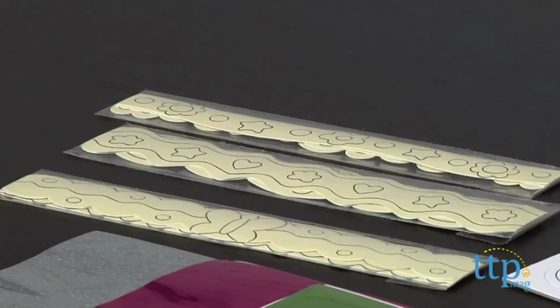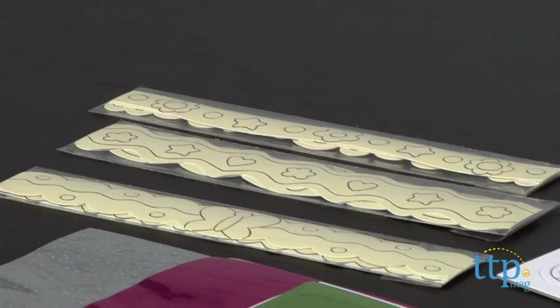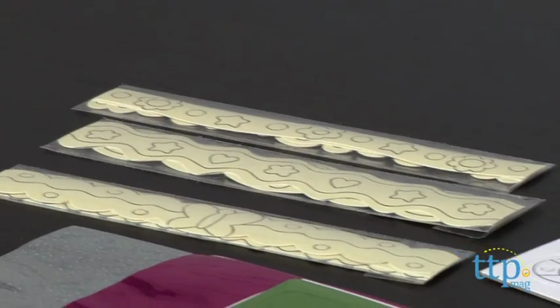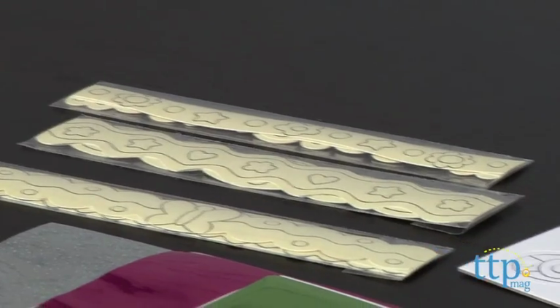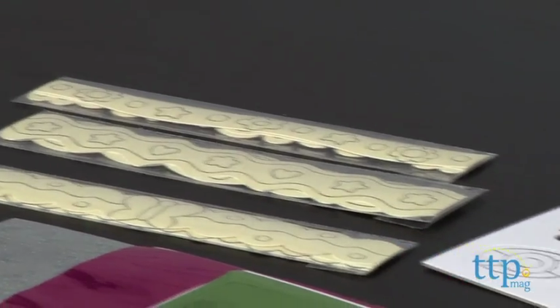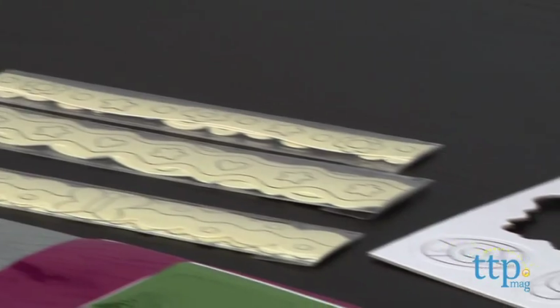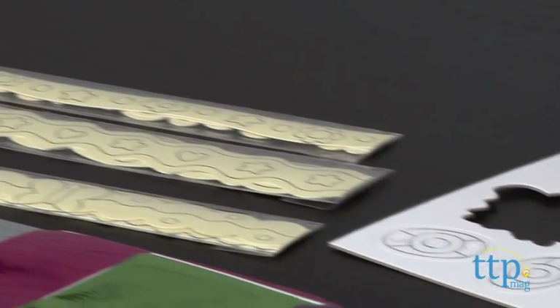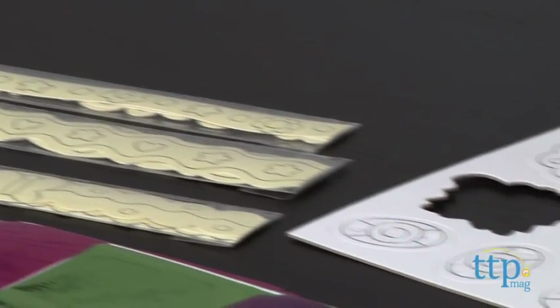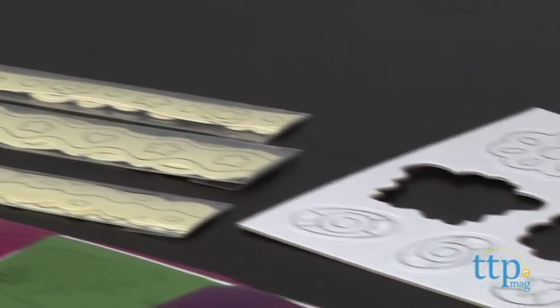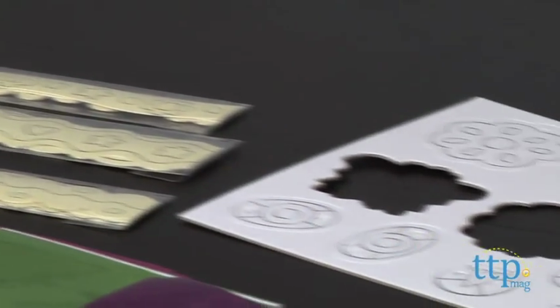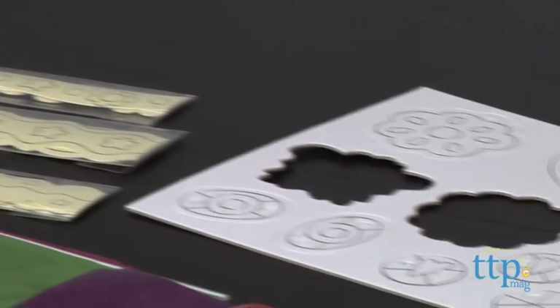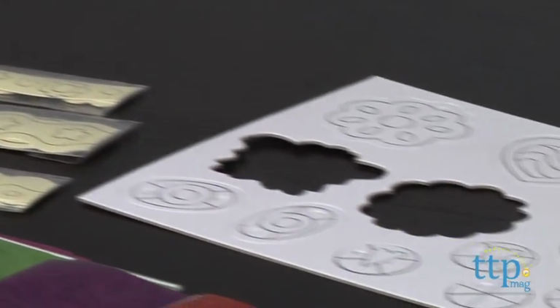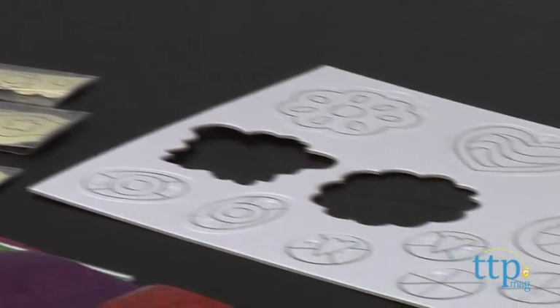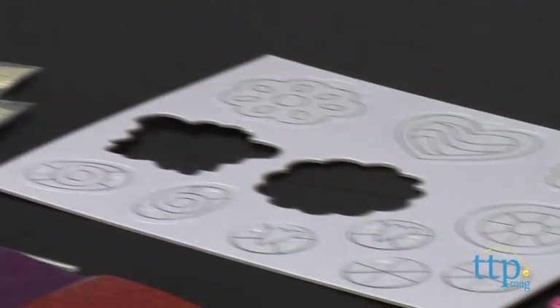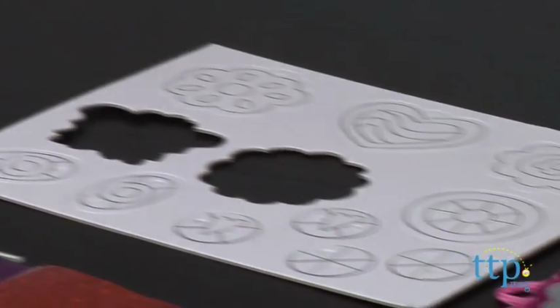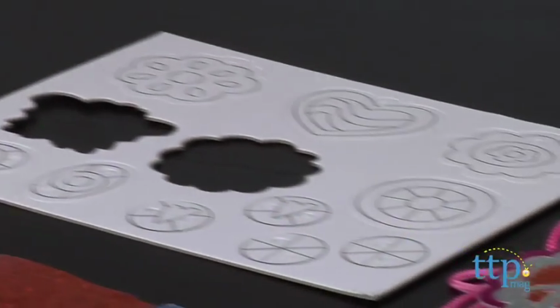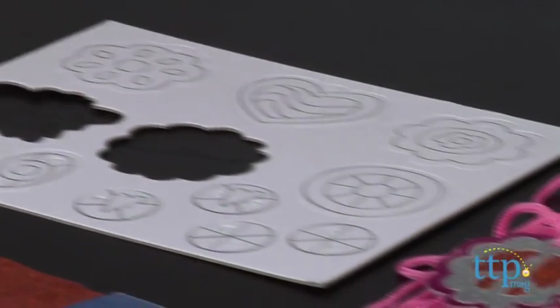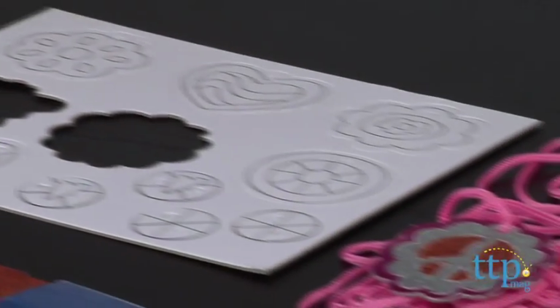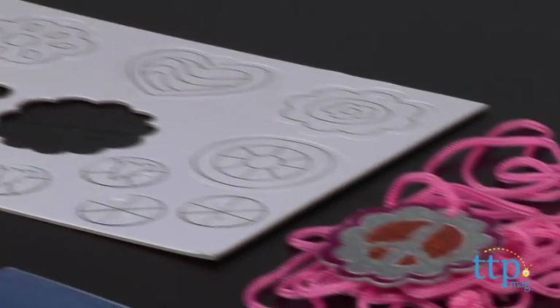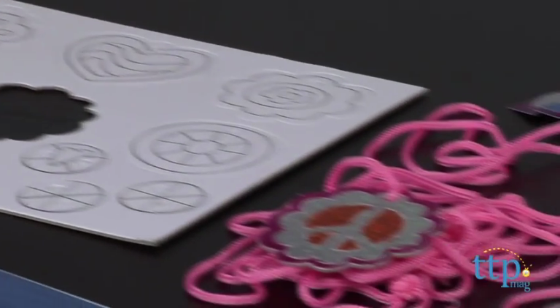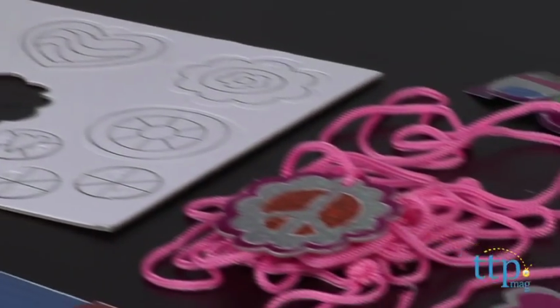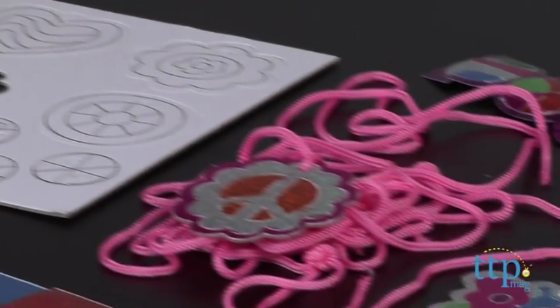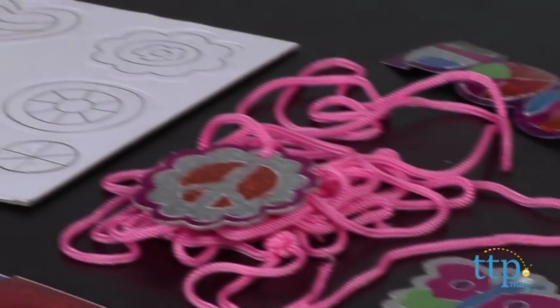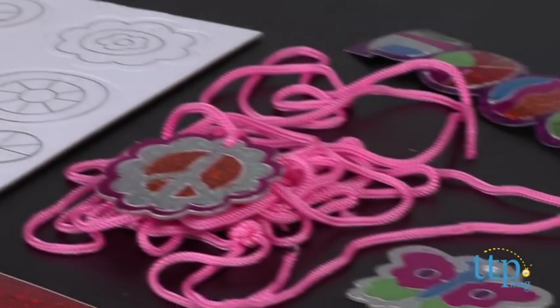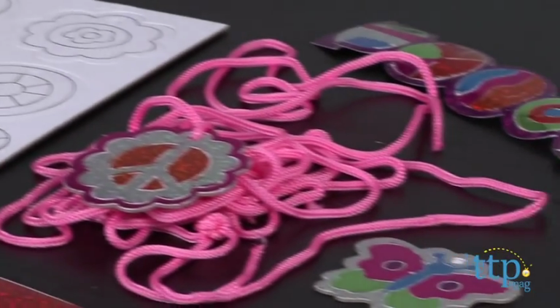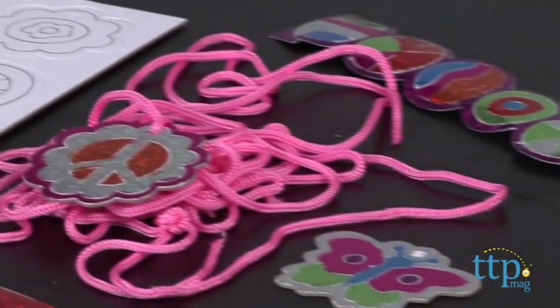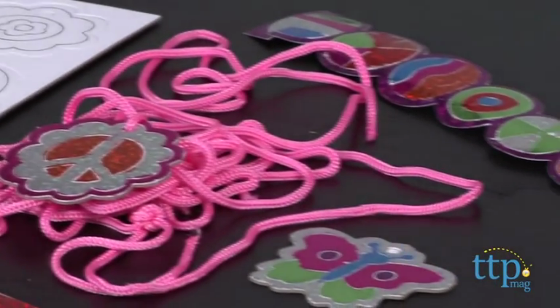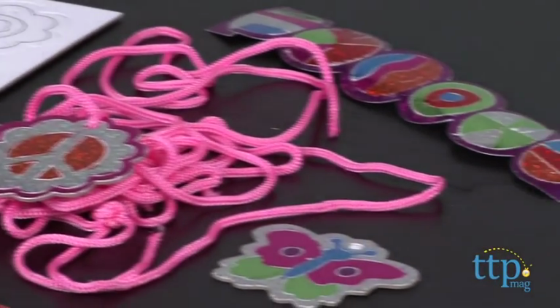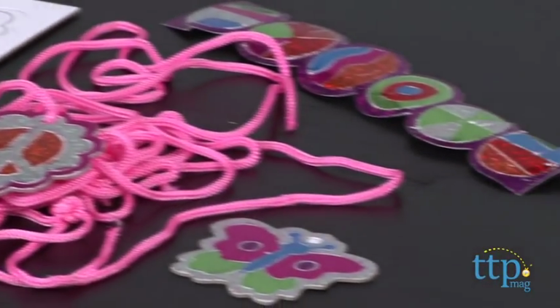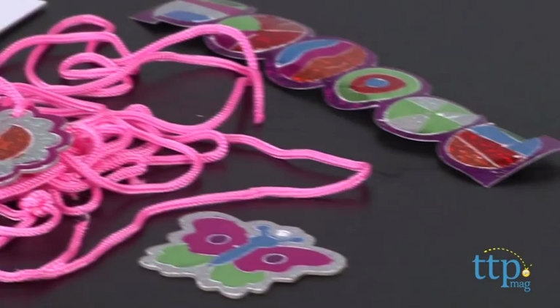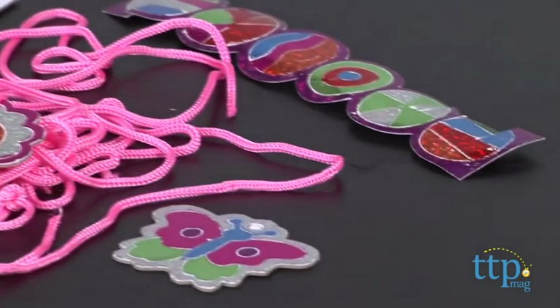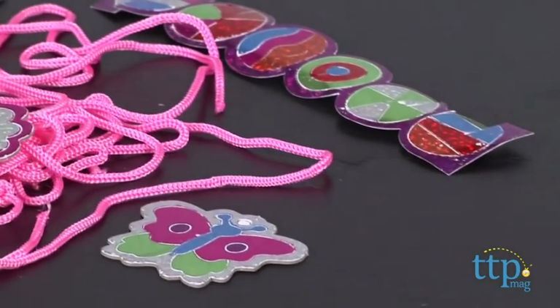The Foil Art Kit is a no-brainer project. You can create paper bracelets, pendants, and beads from the pre-designed templates.